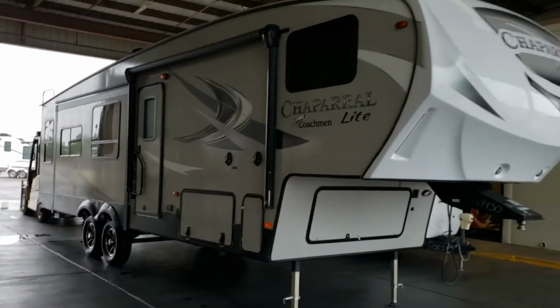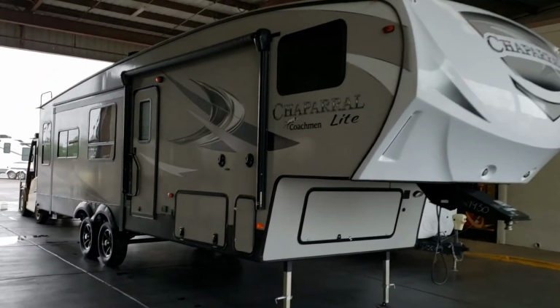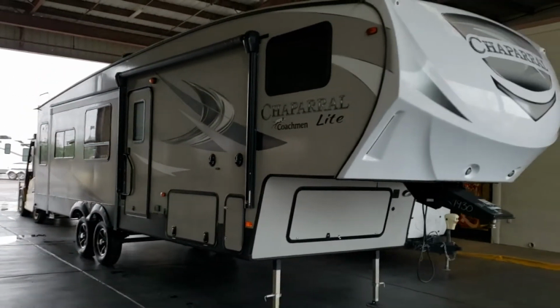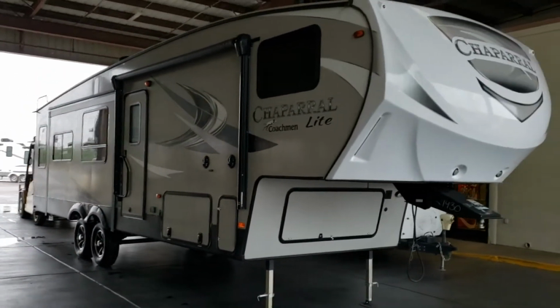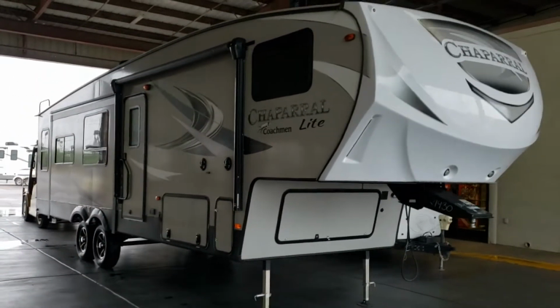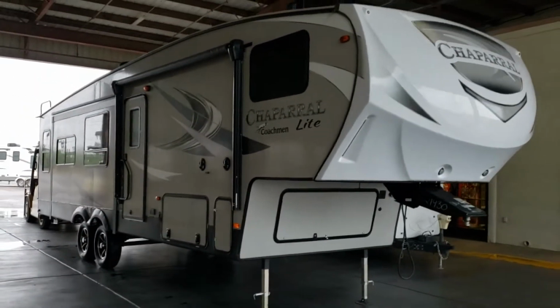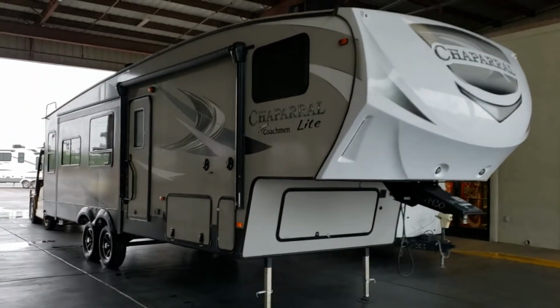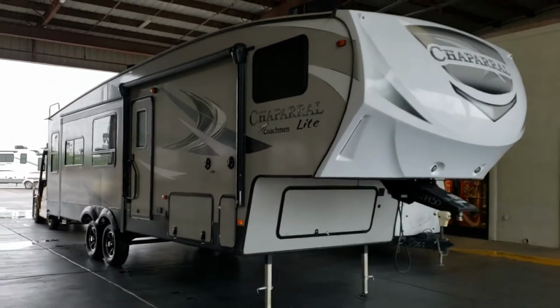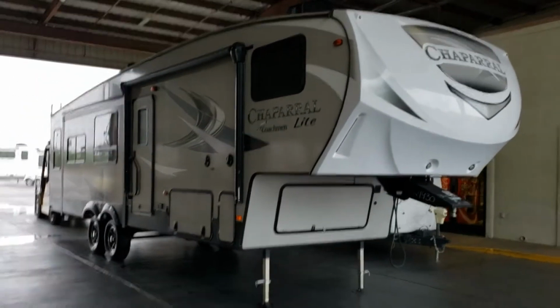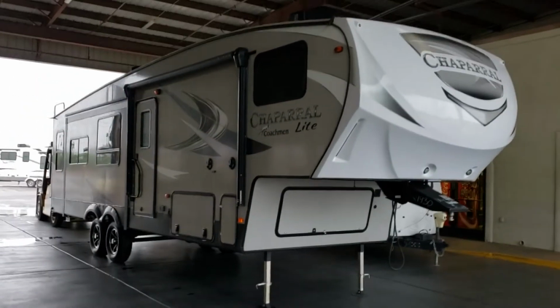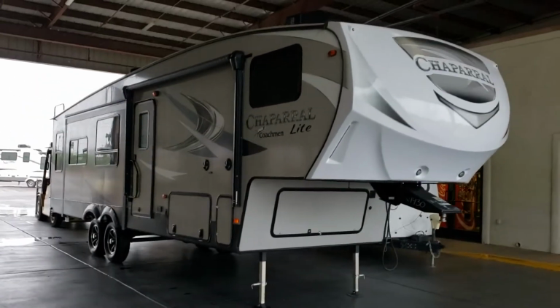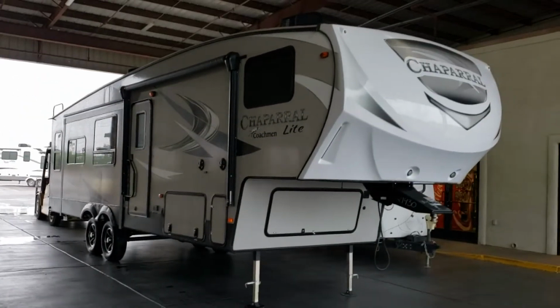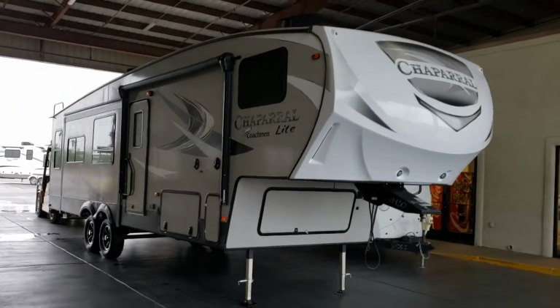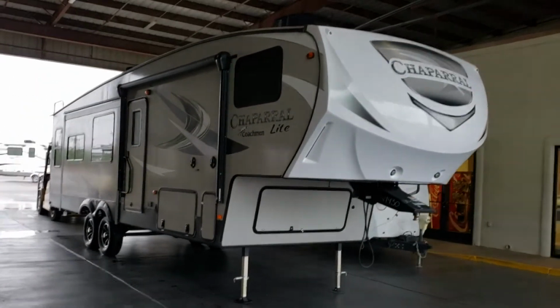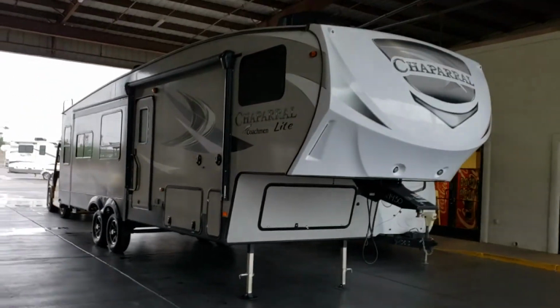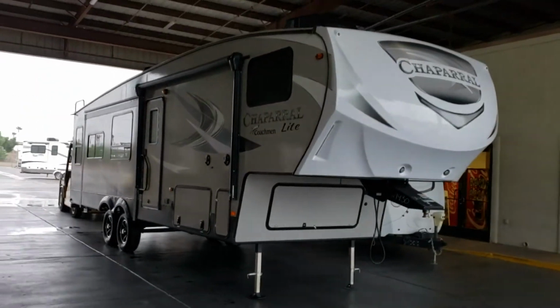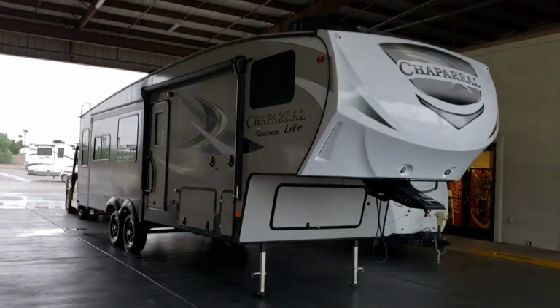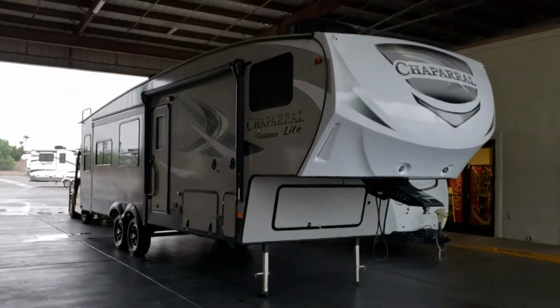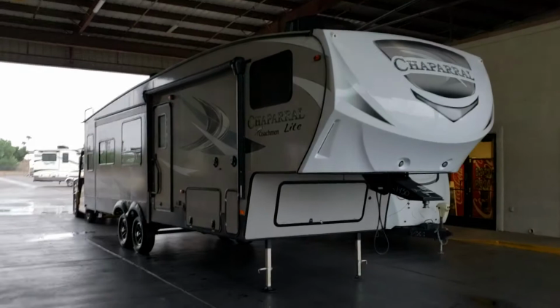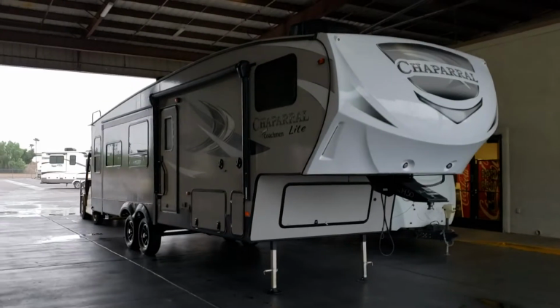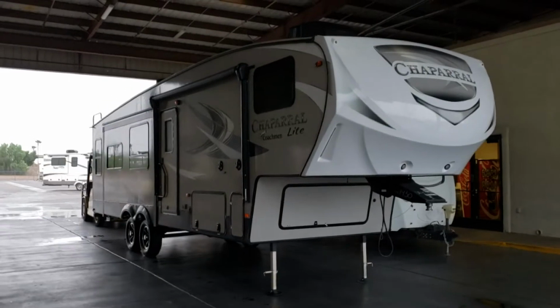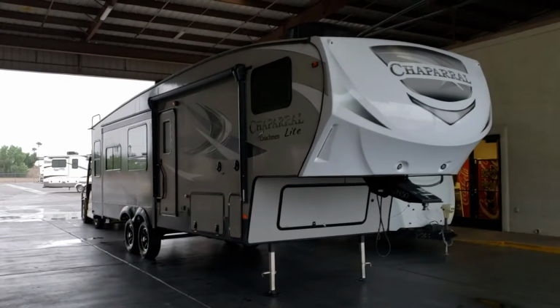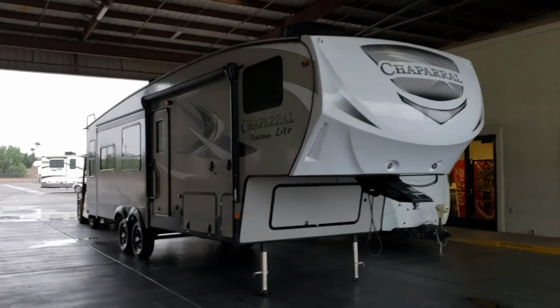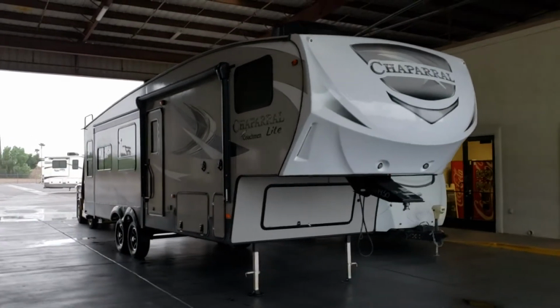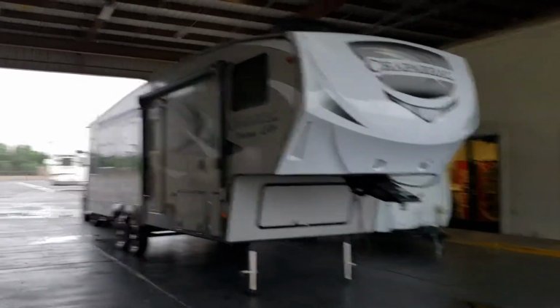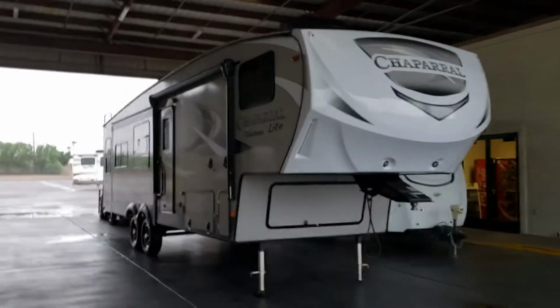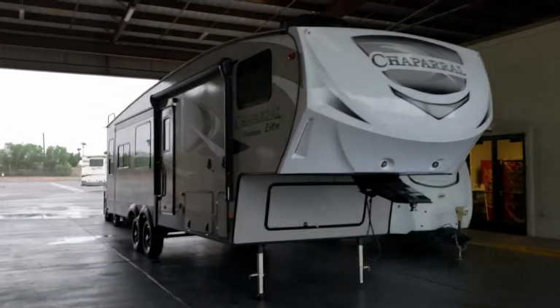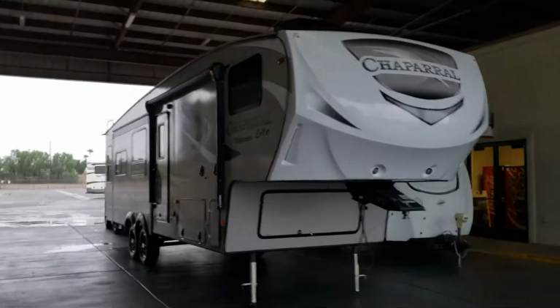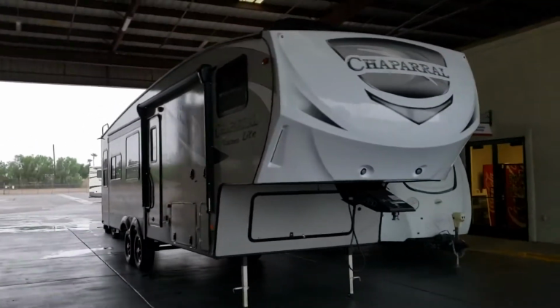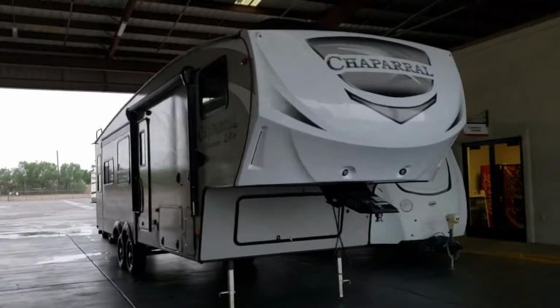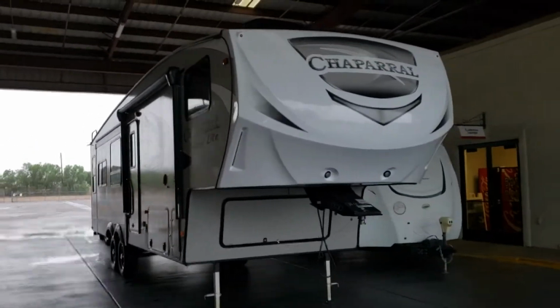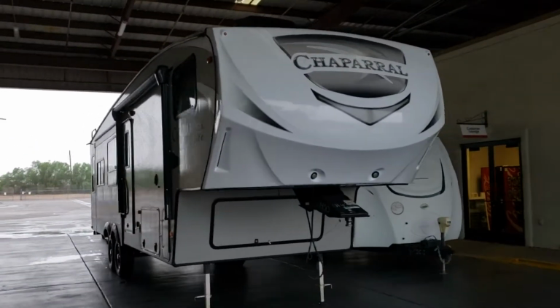There it is — 2019 Chaparral by Coachman. We're going to be hooking it up to the truck here shortly.